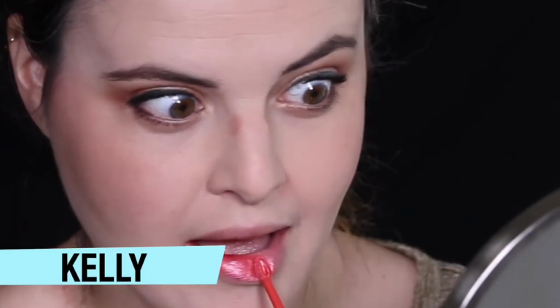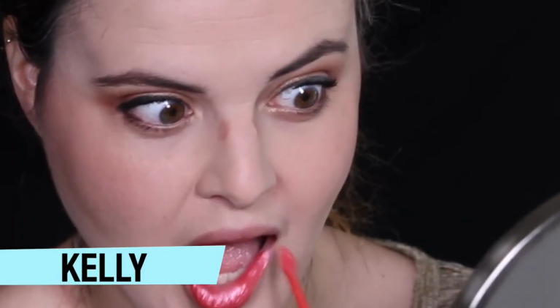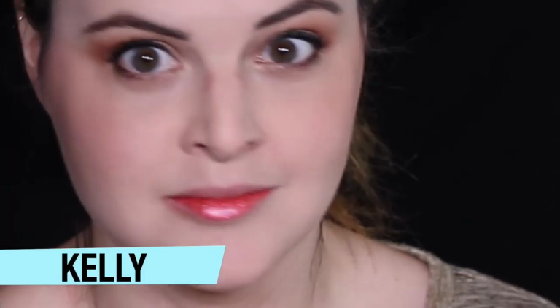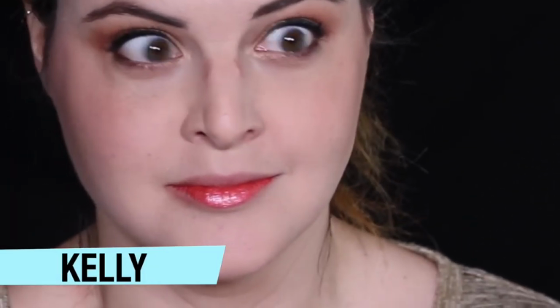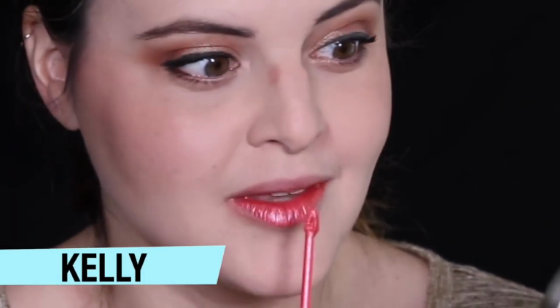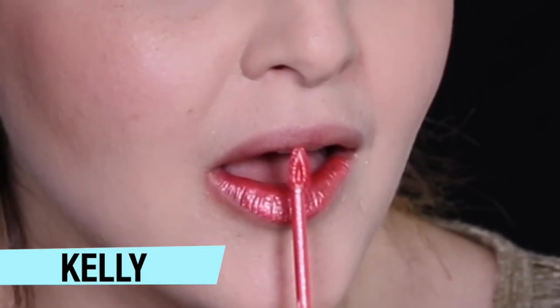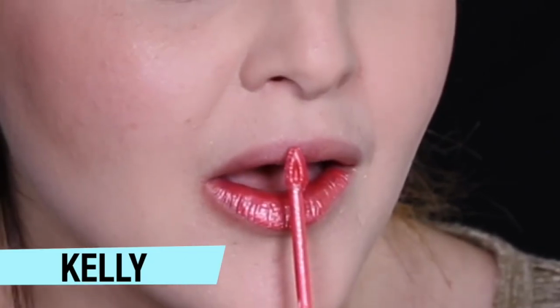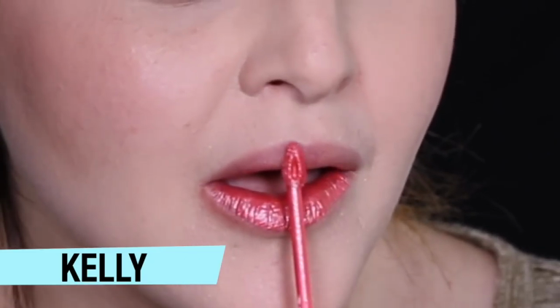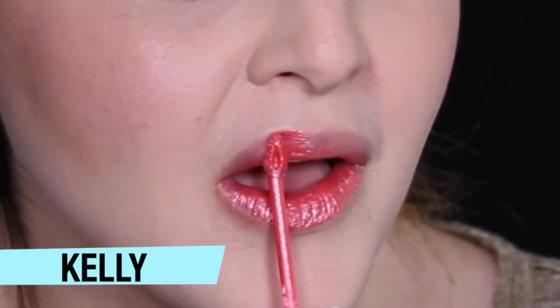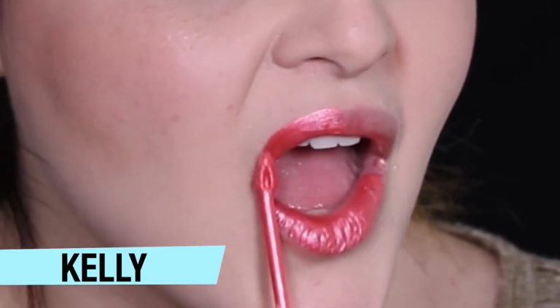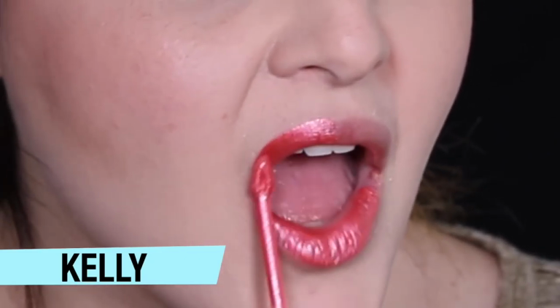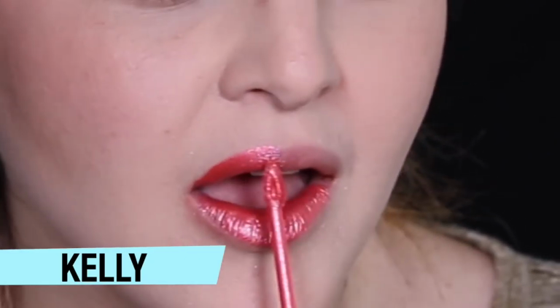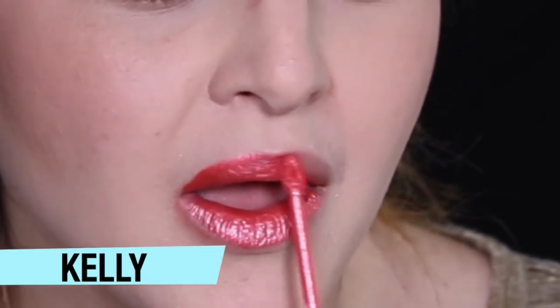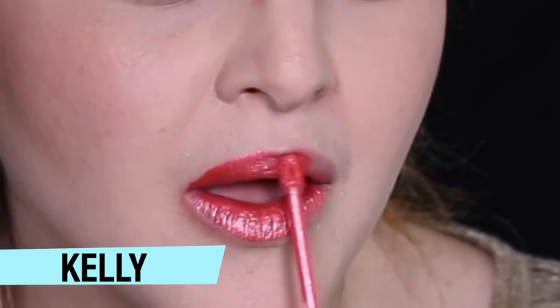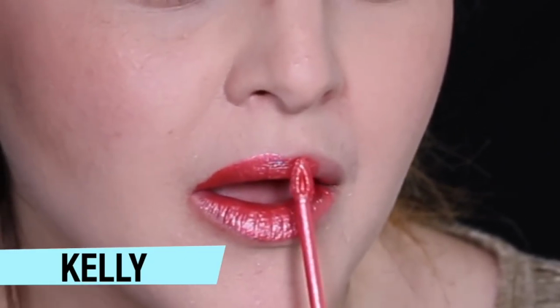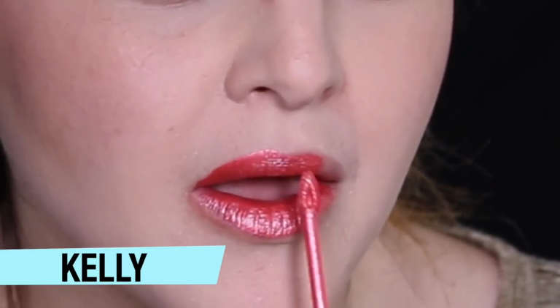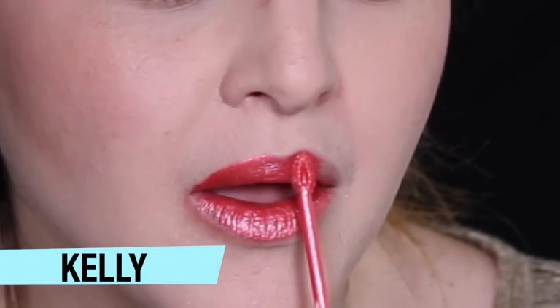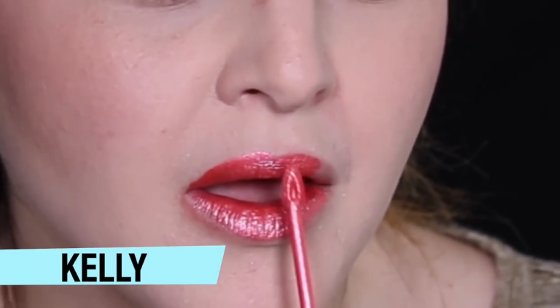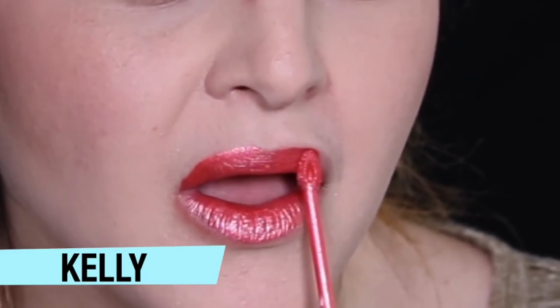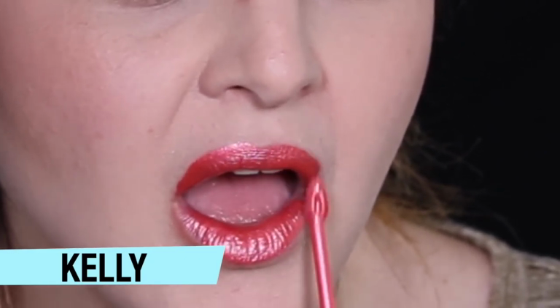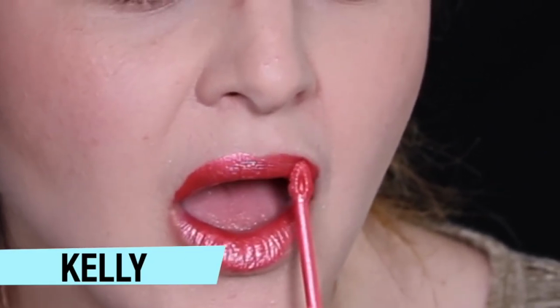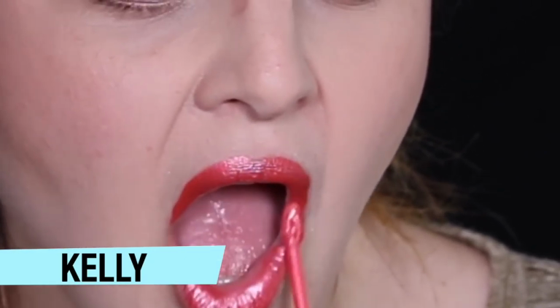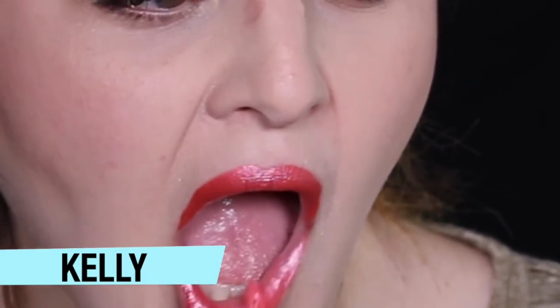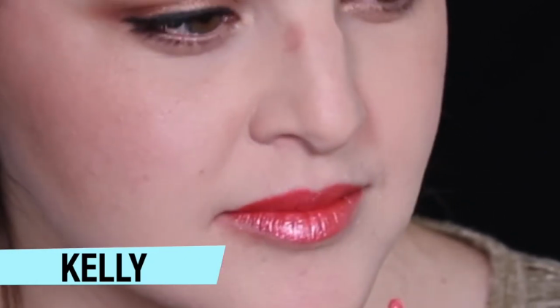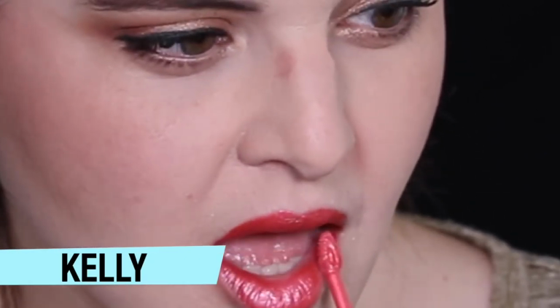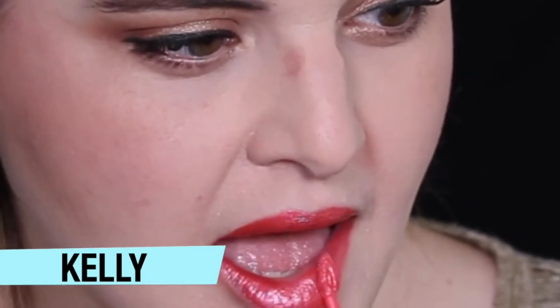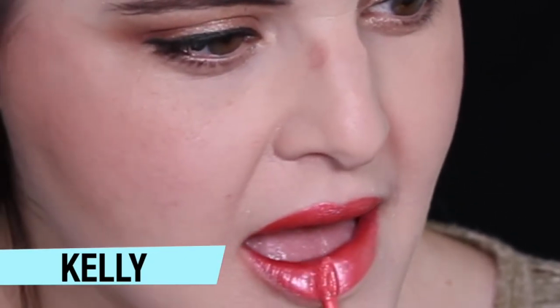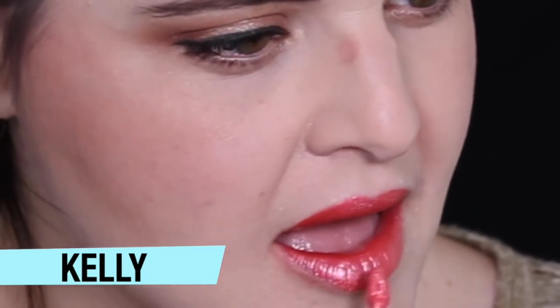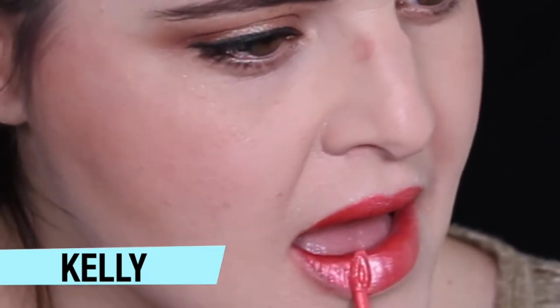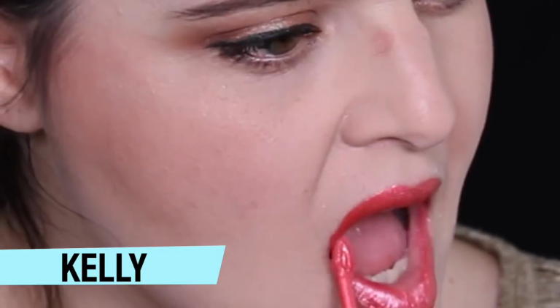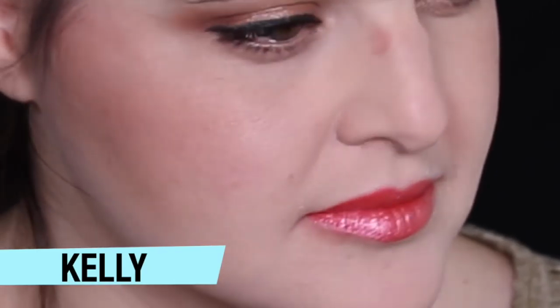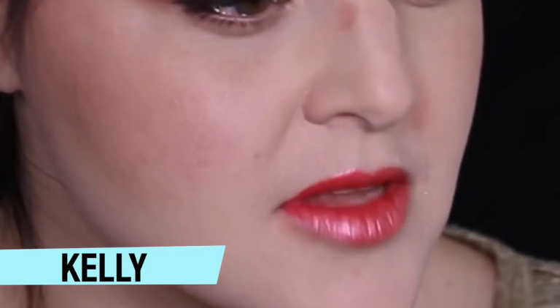Then we have Kelly, which is a really, really bright, vibrant pink. I think it fits with Kelly perfectly if you remember the show.